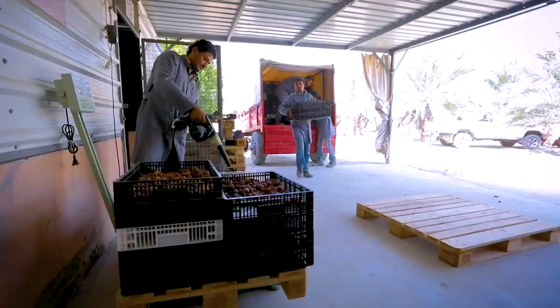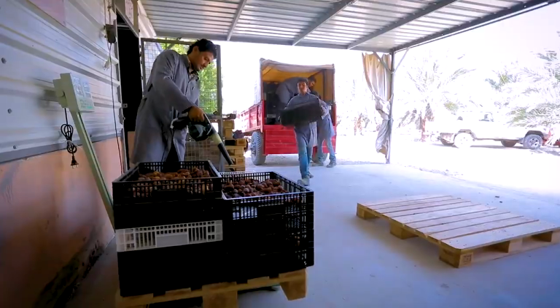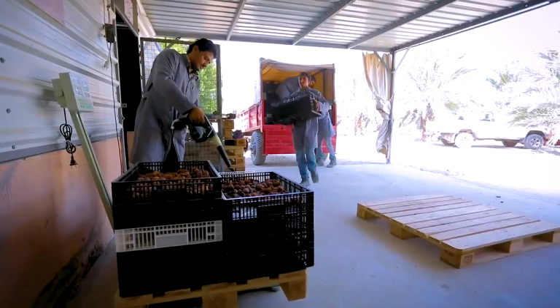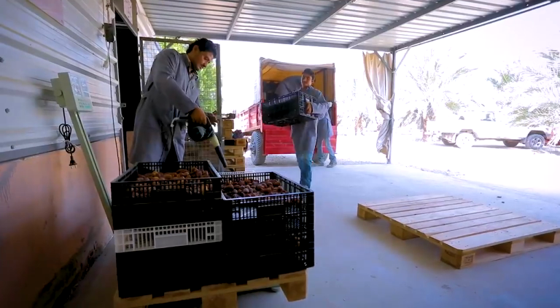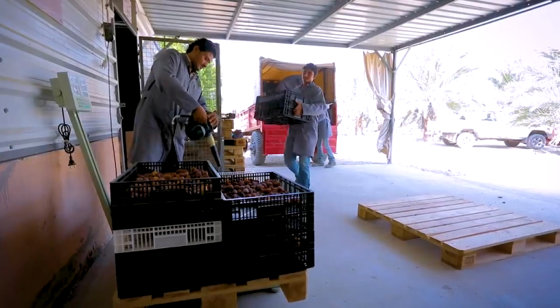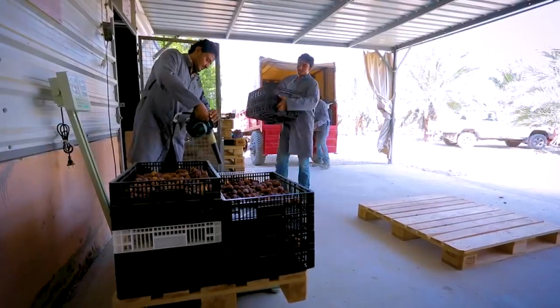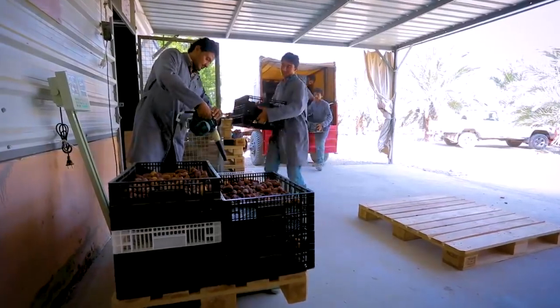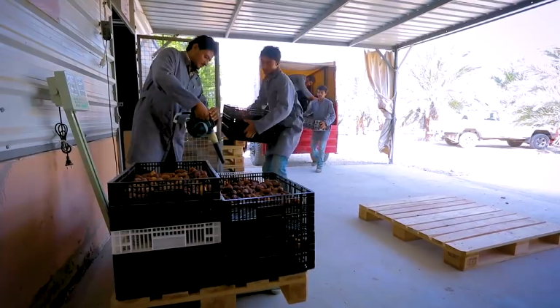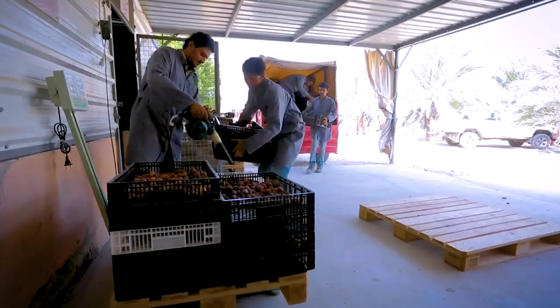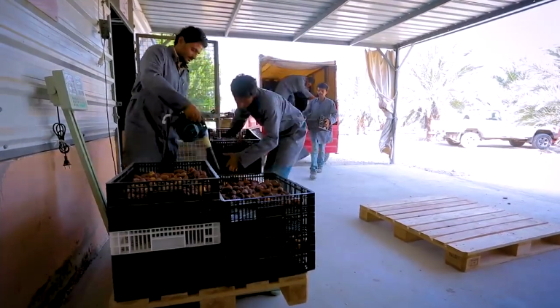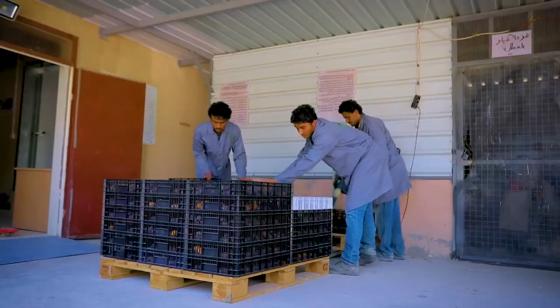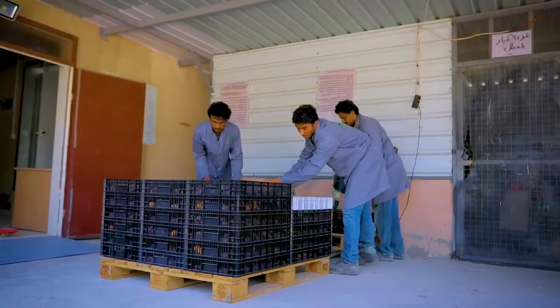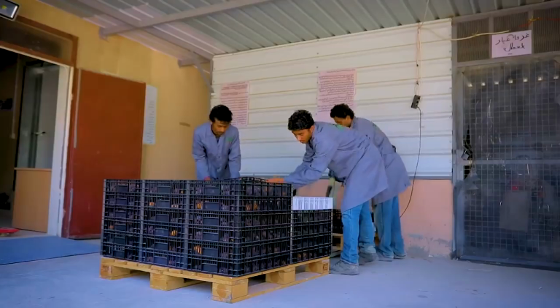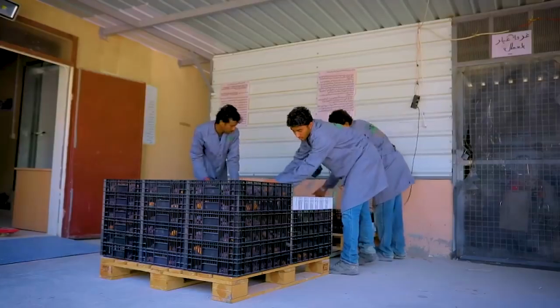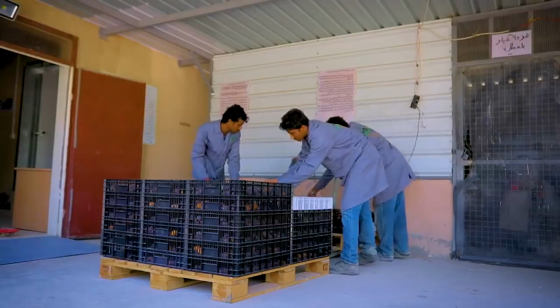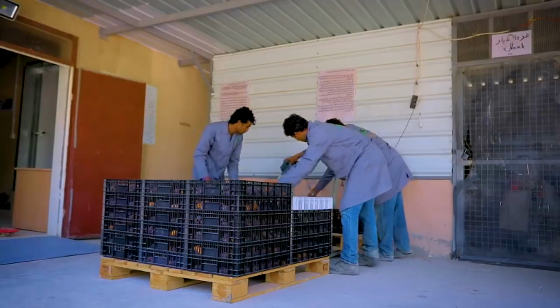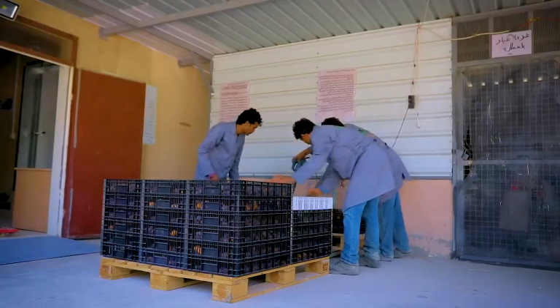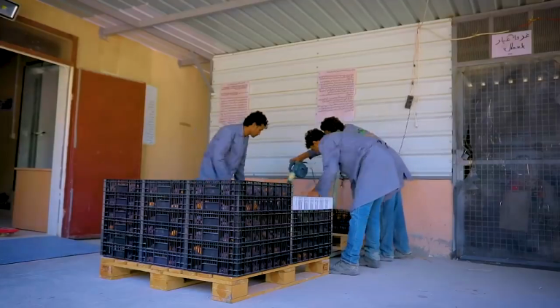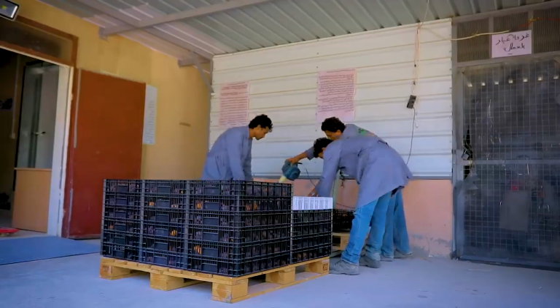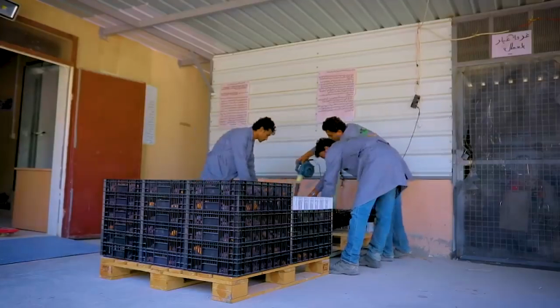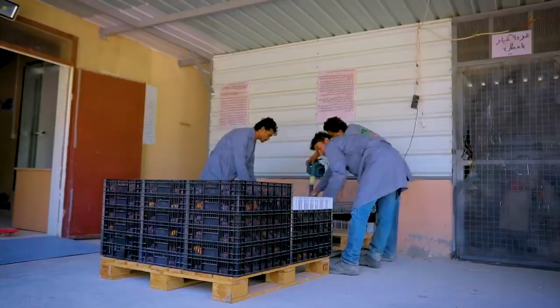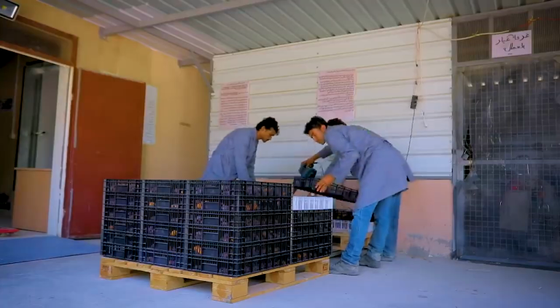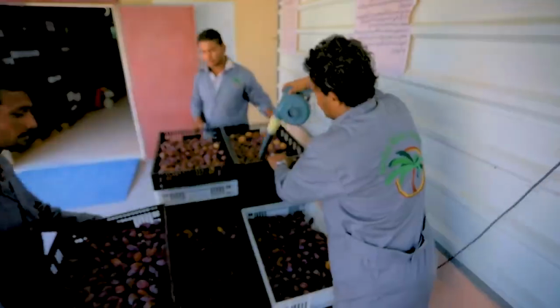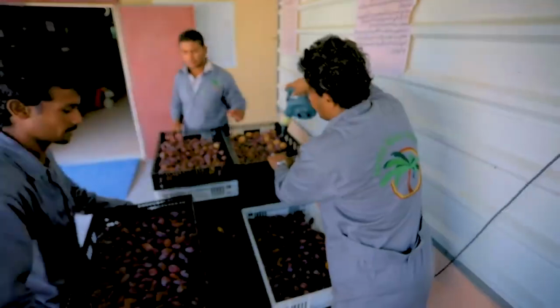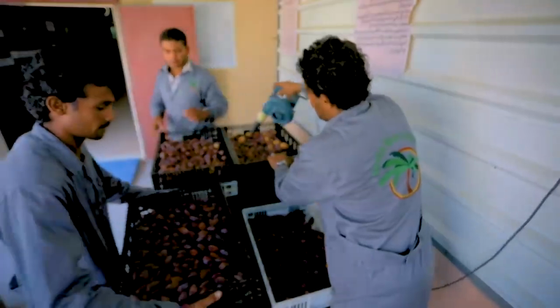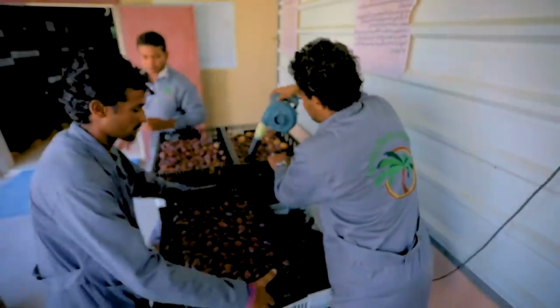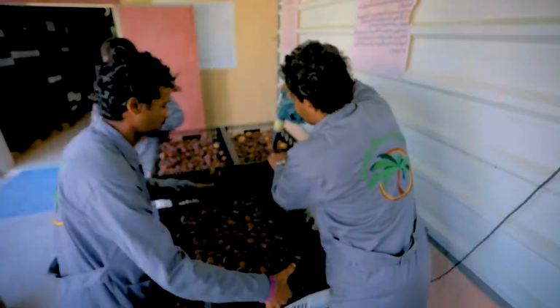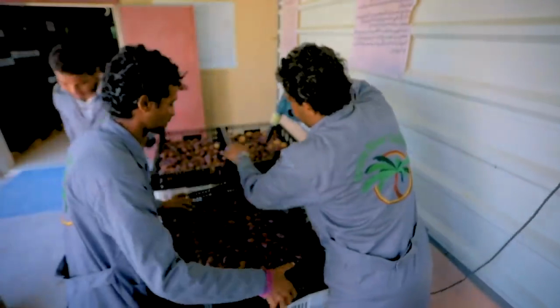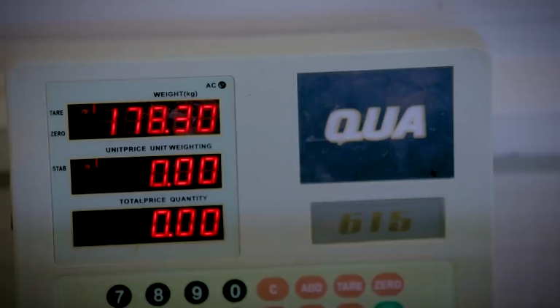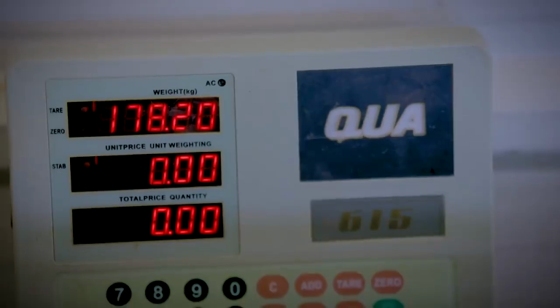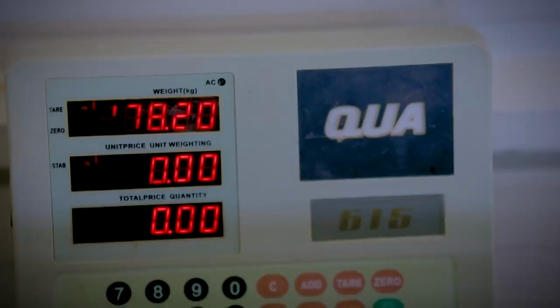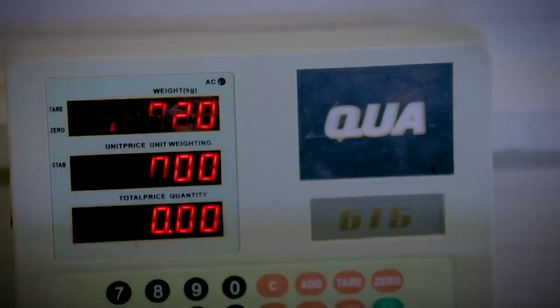The harvest is then transferred to the collection point for the first air cleaning and weighing.